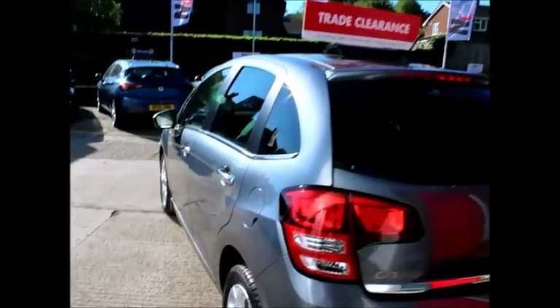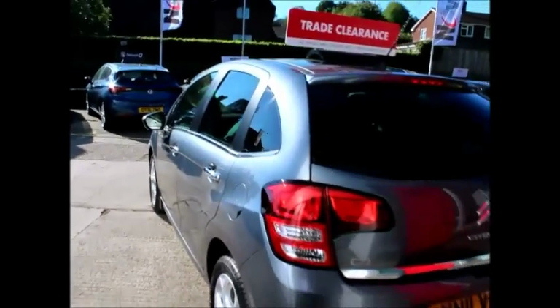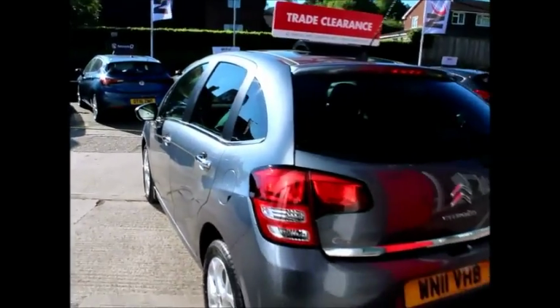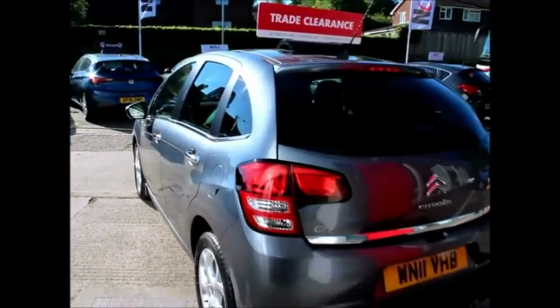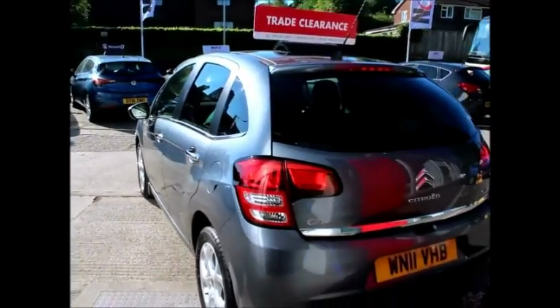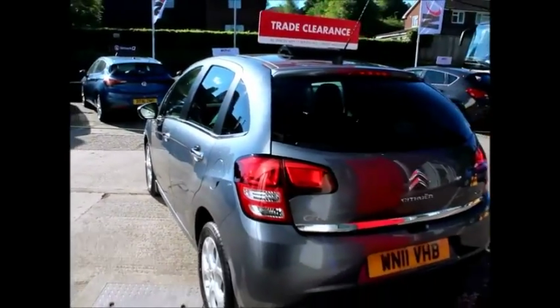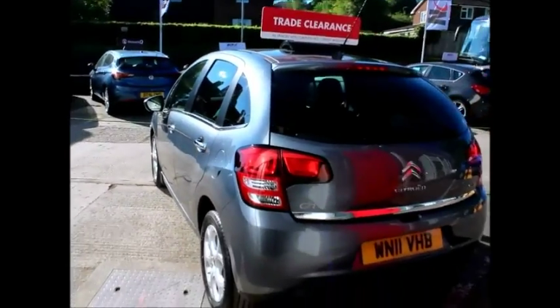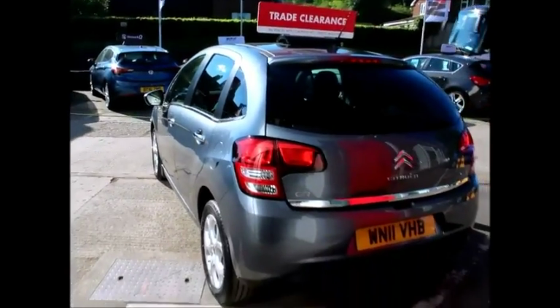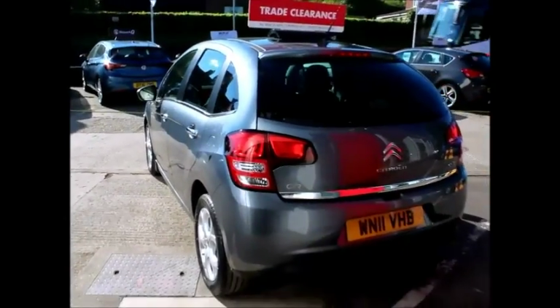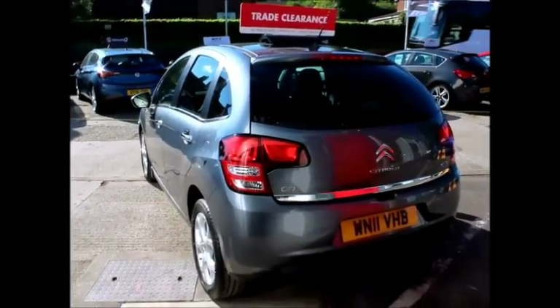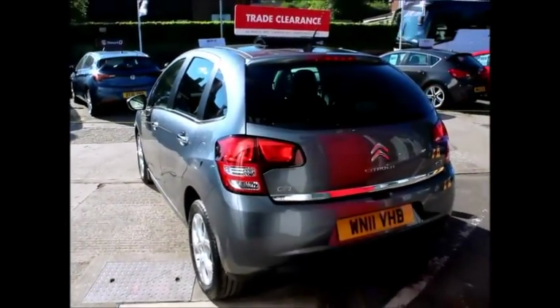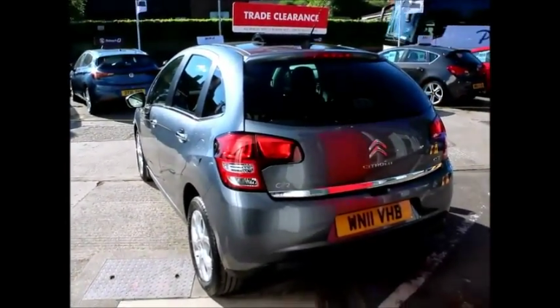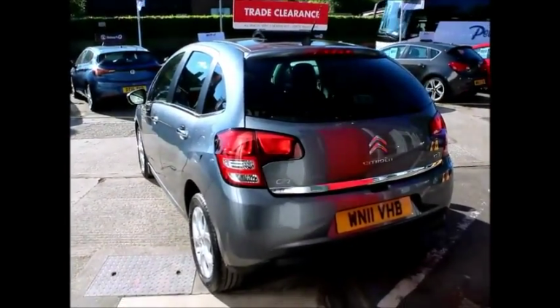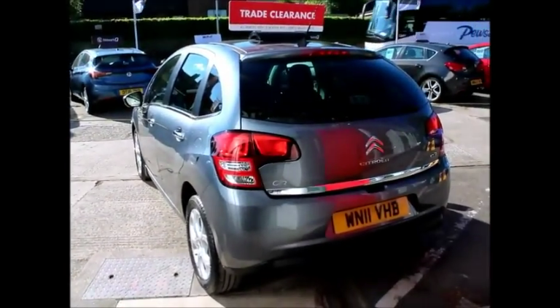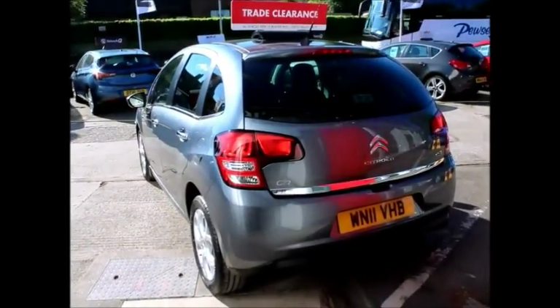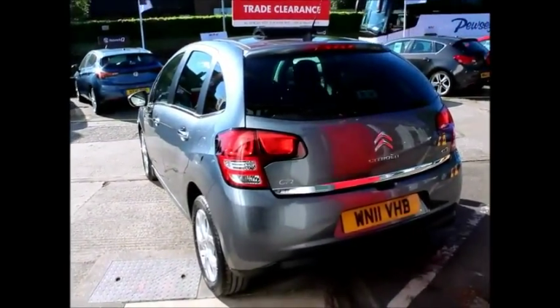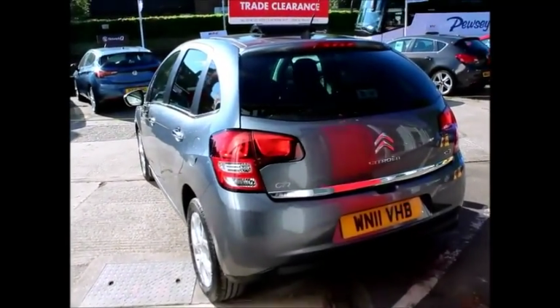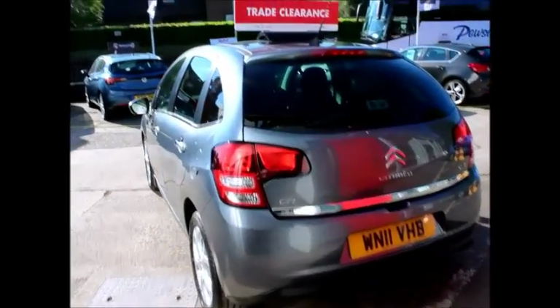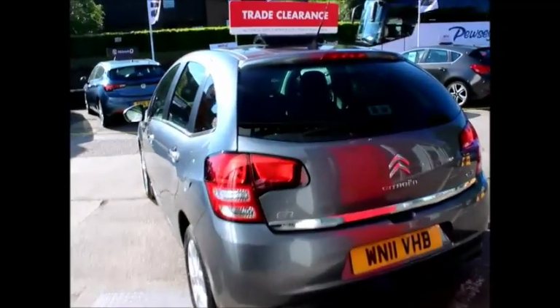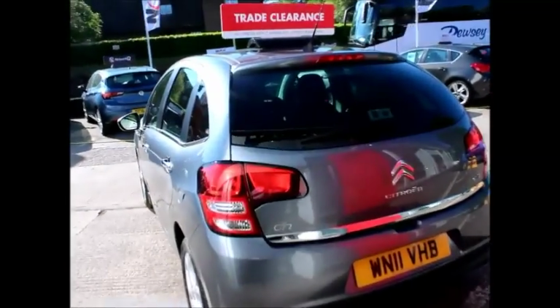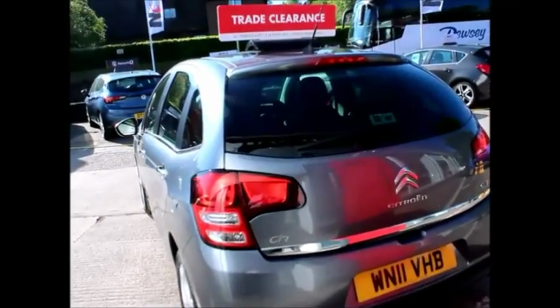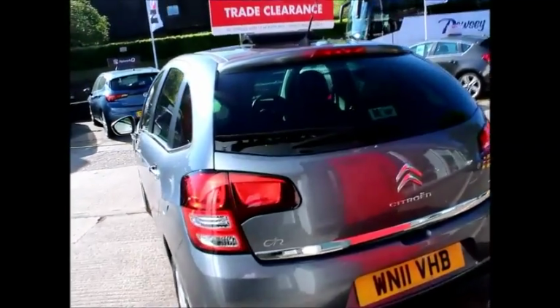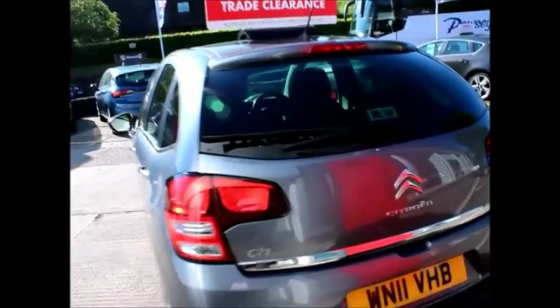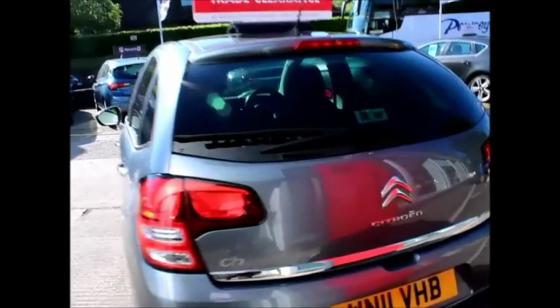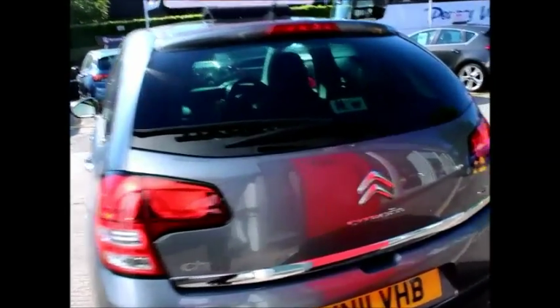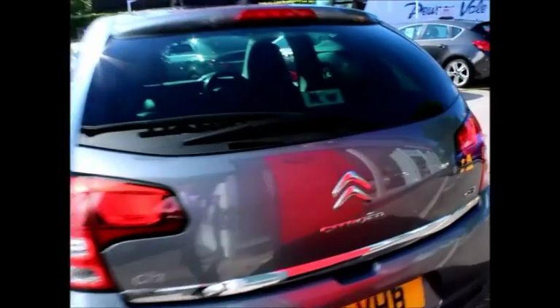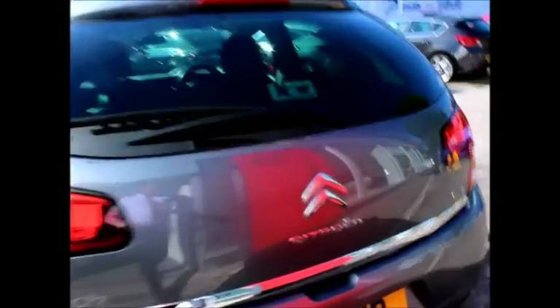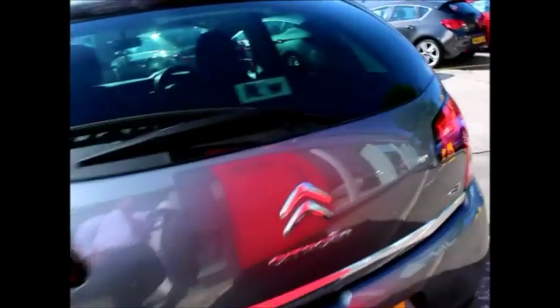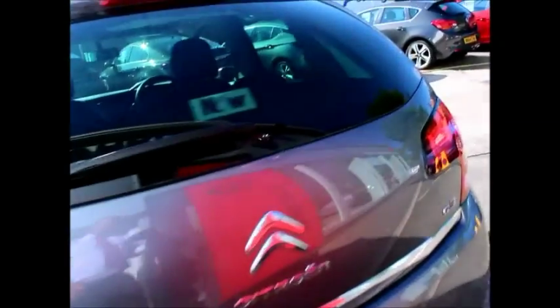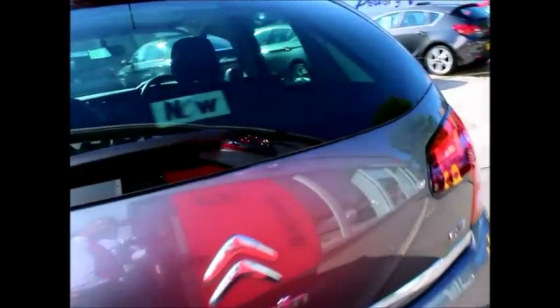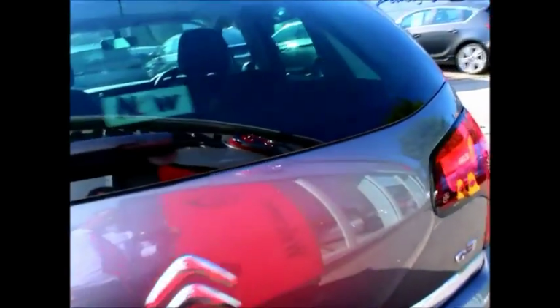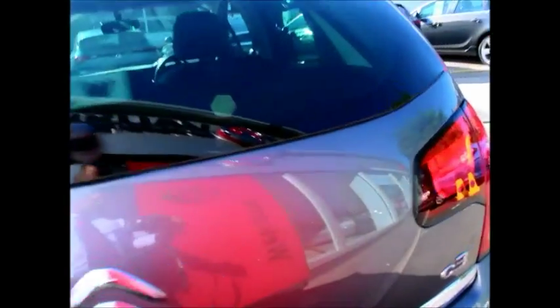At the rear of the vehicle there are high level brake lights and rear wash wipe, plus a good sized boot space in the vehicle.